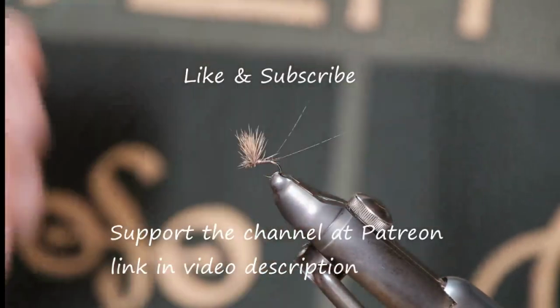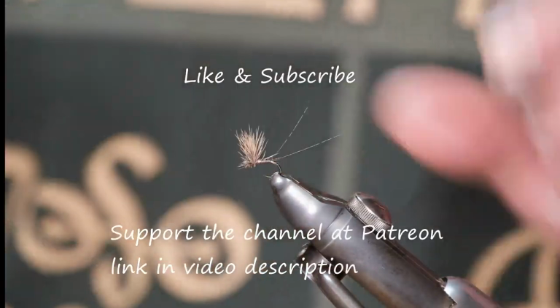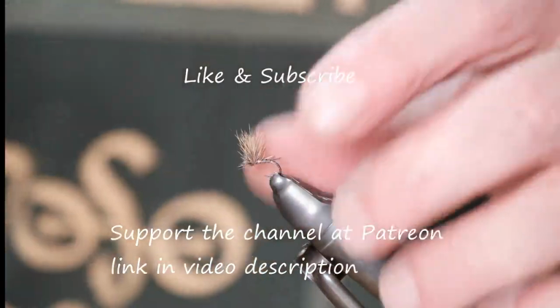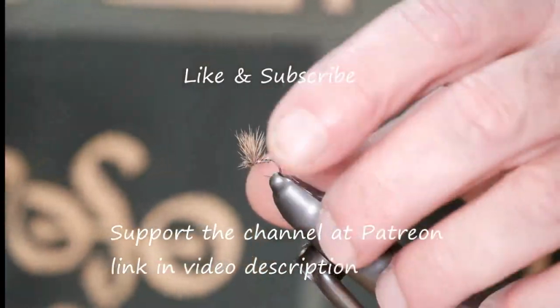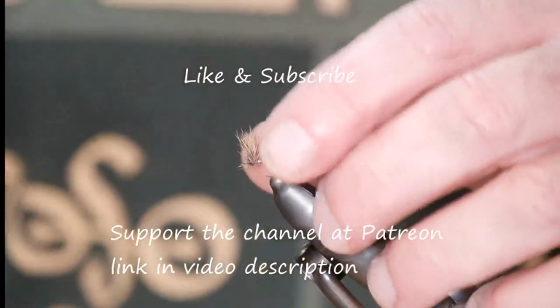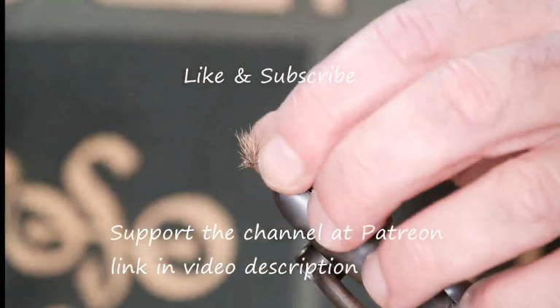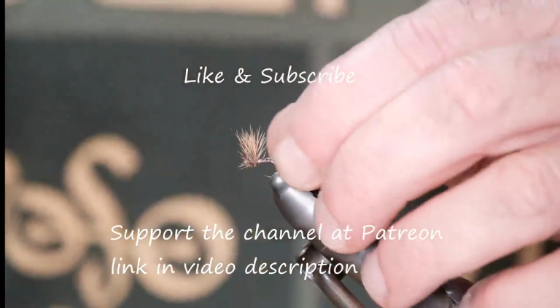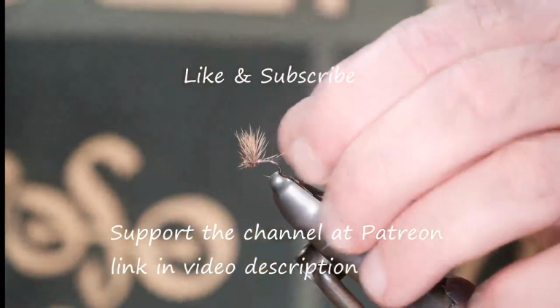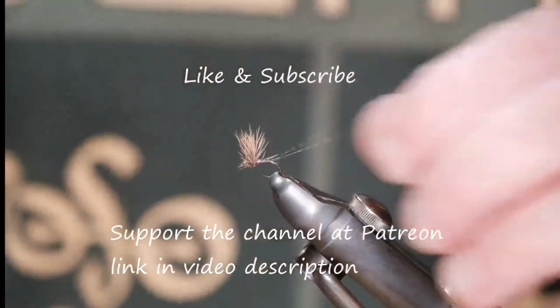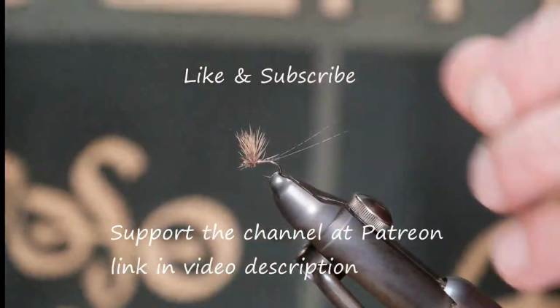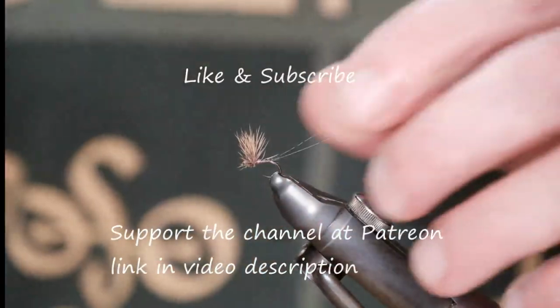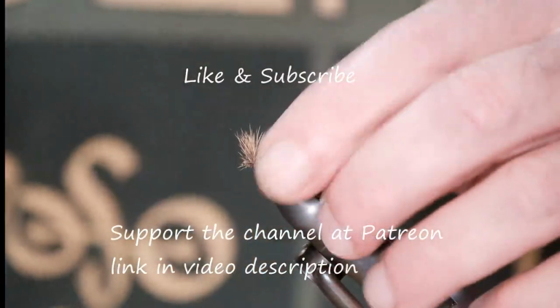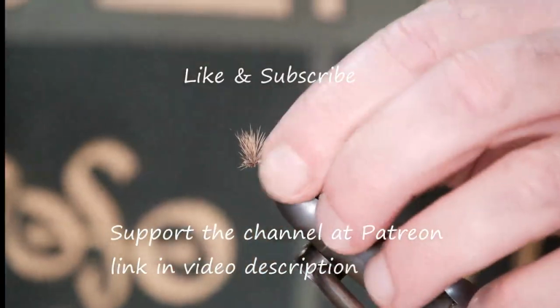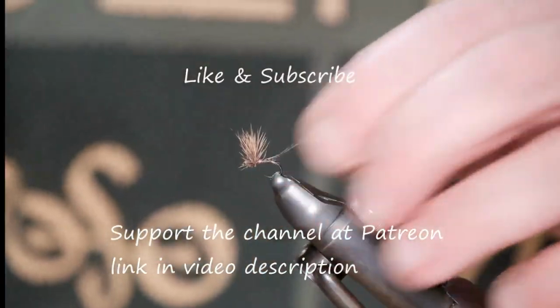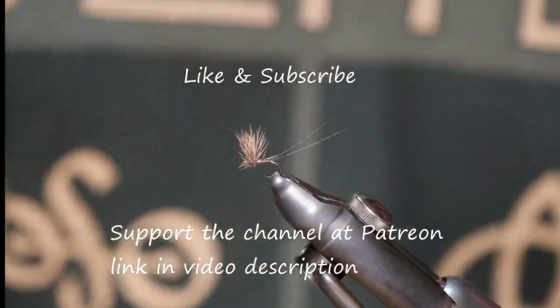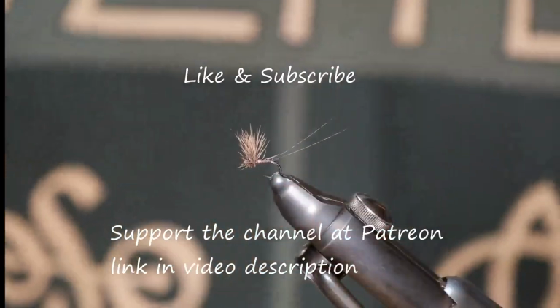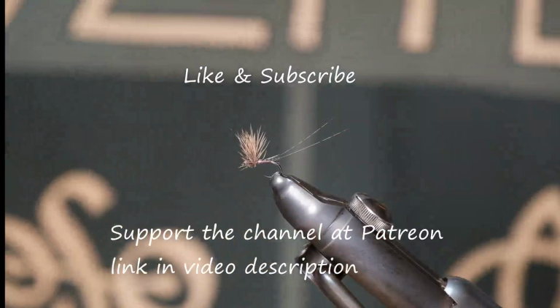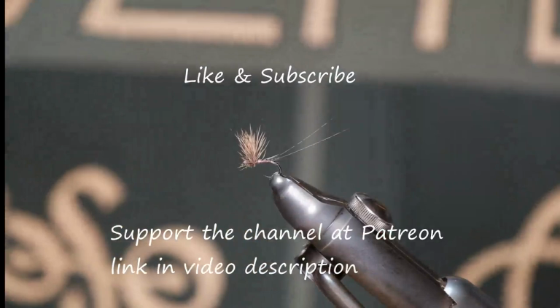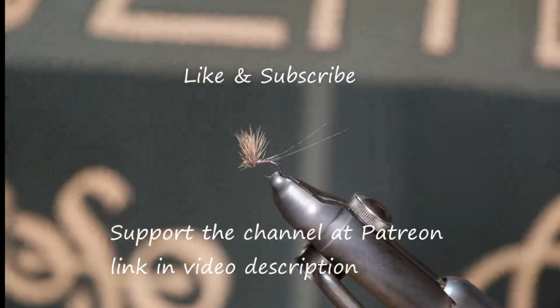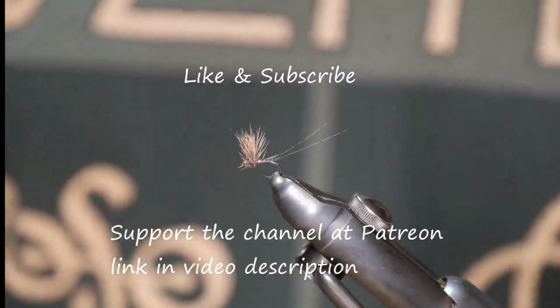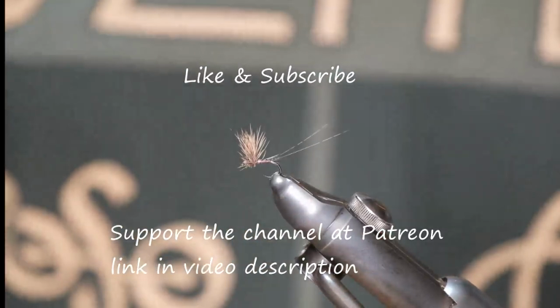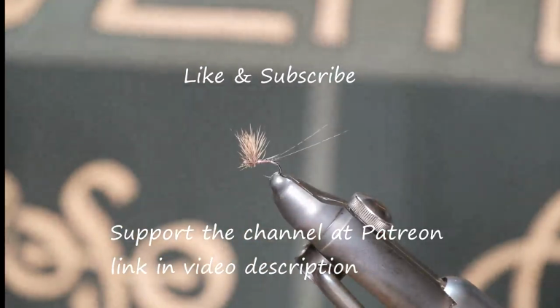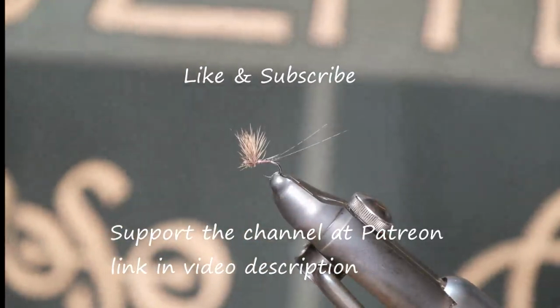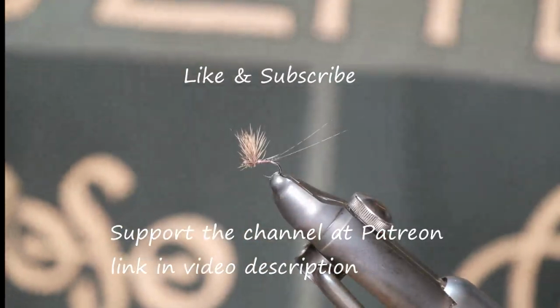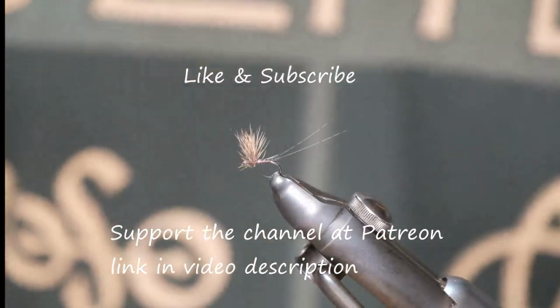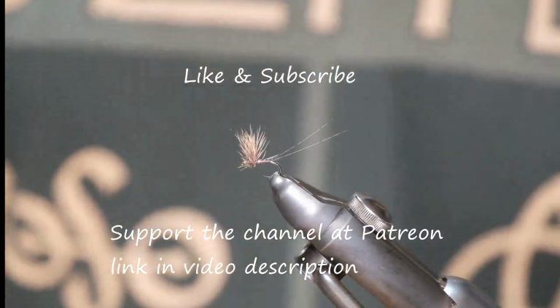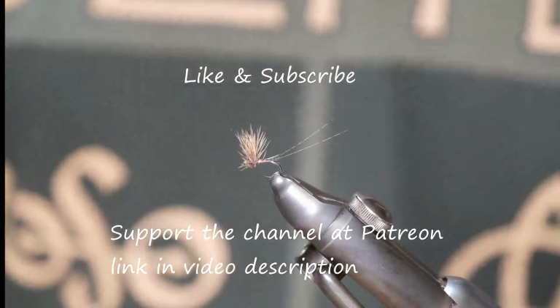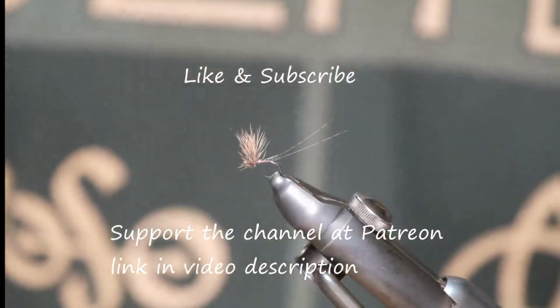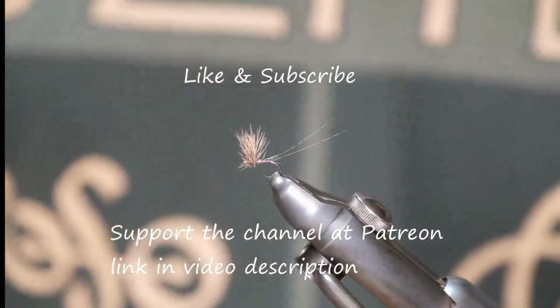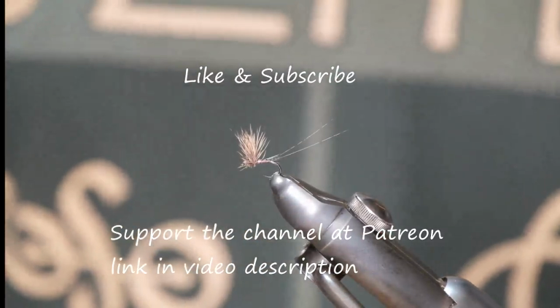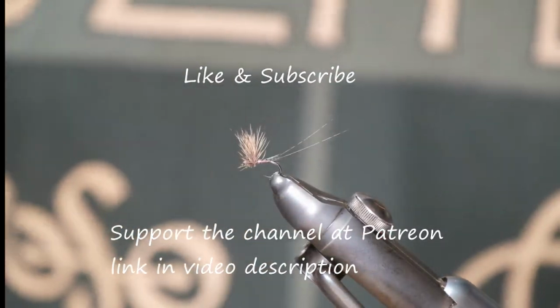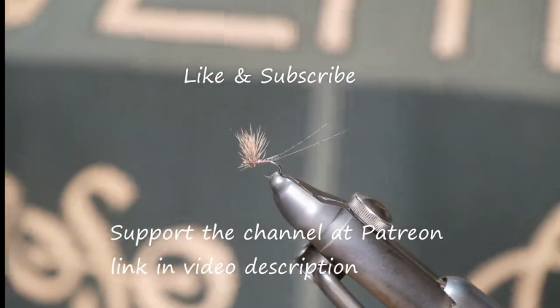Sinn a bhuel, ar ais amárach. Slán go fóill.